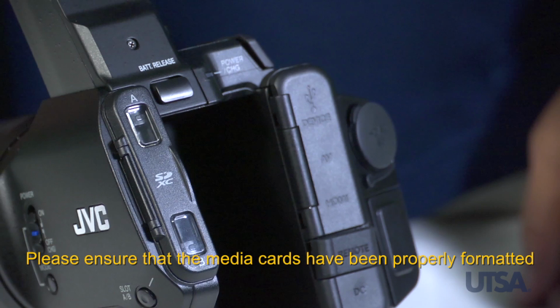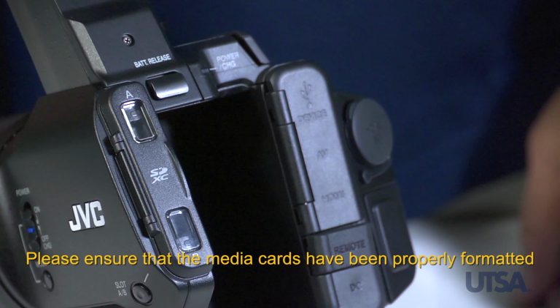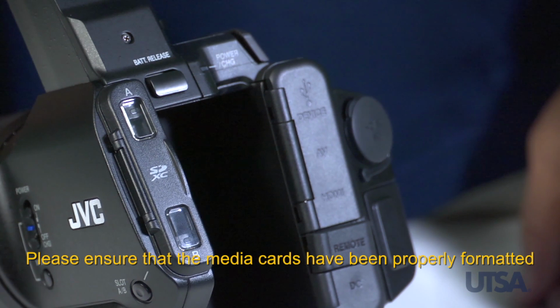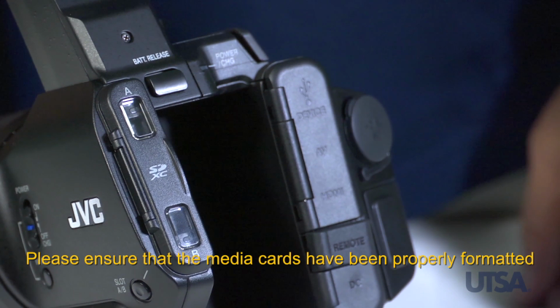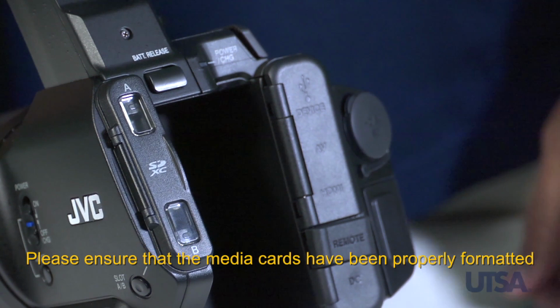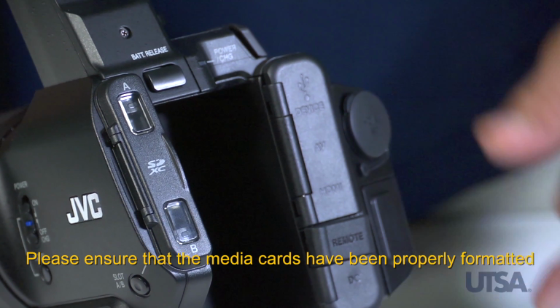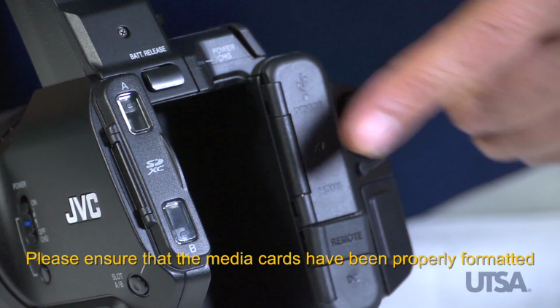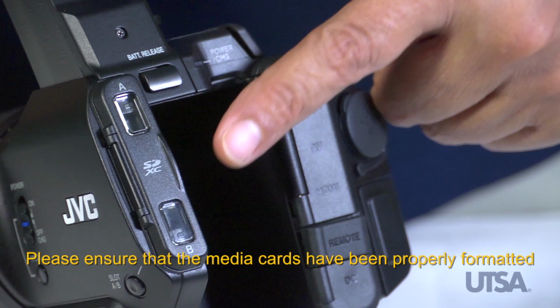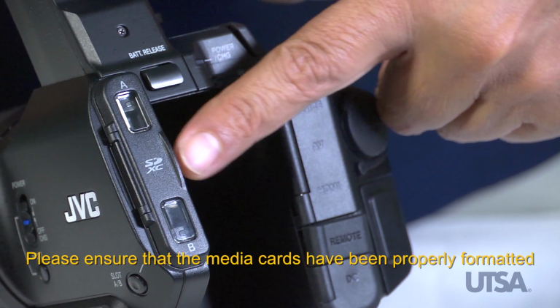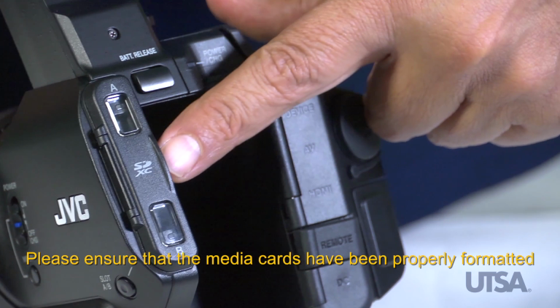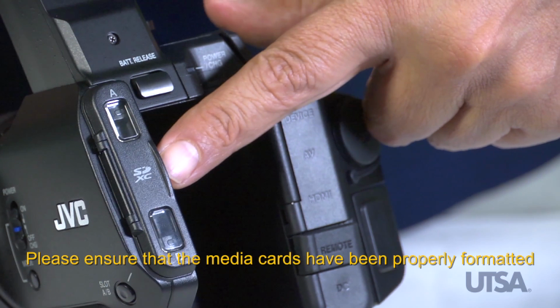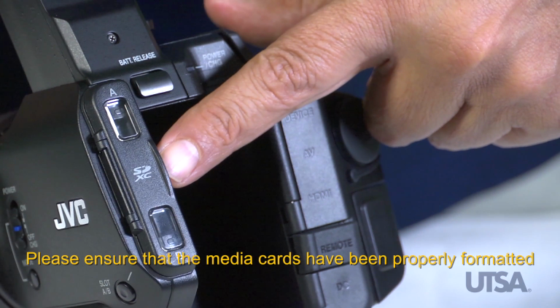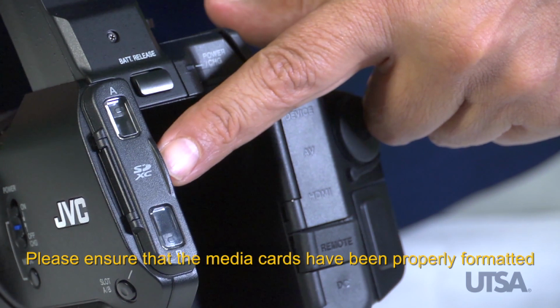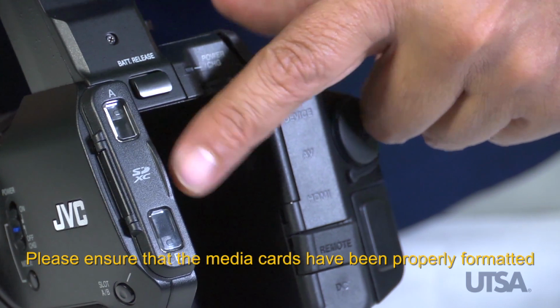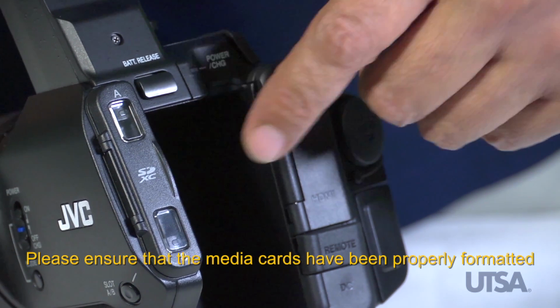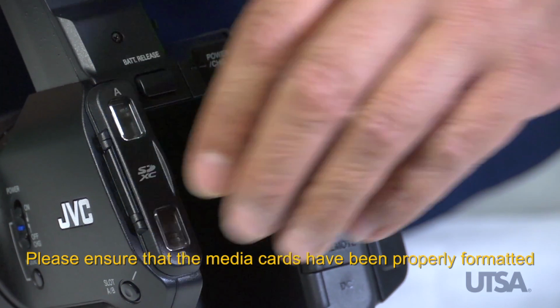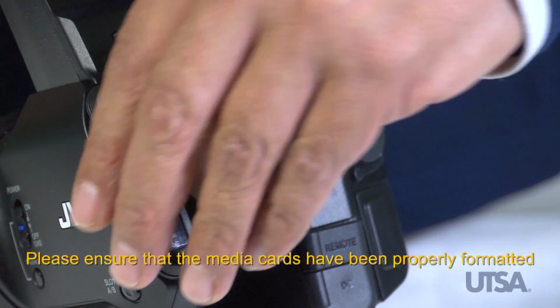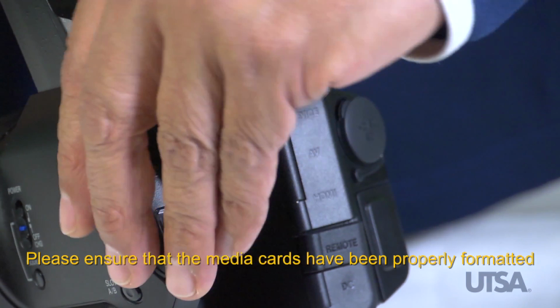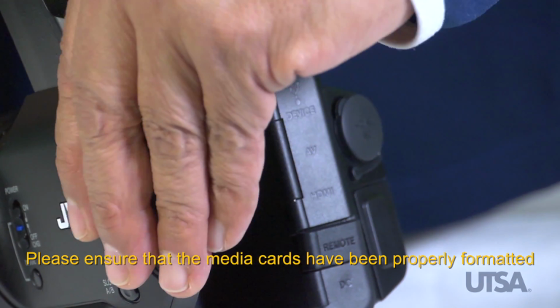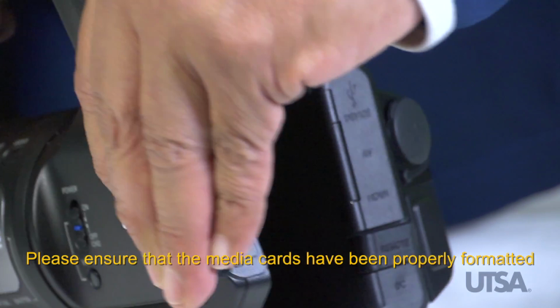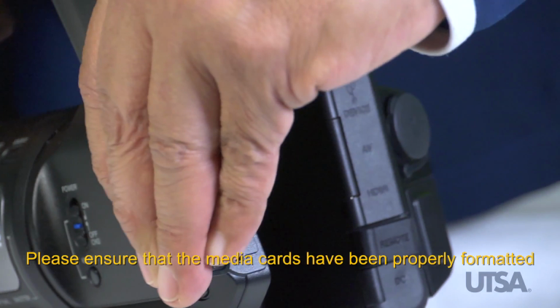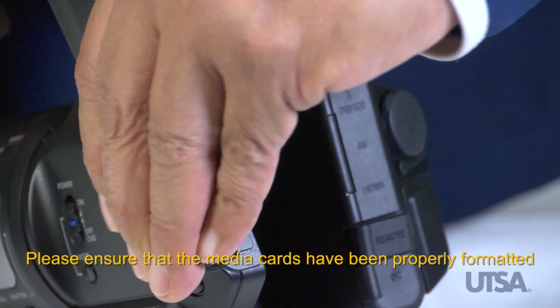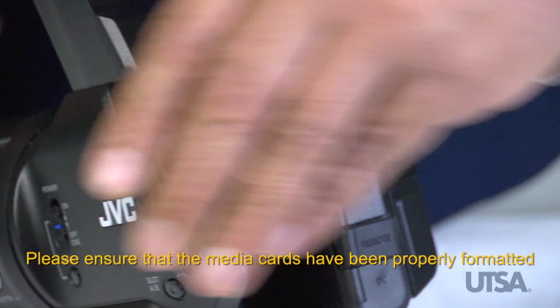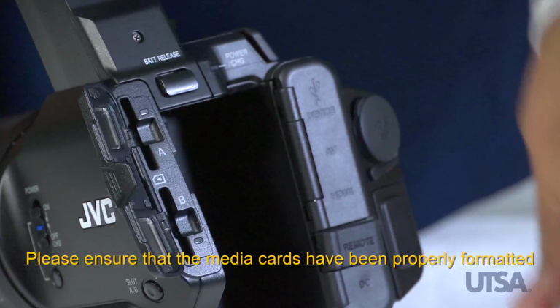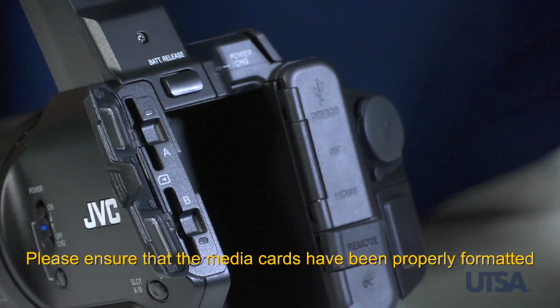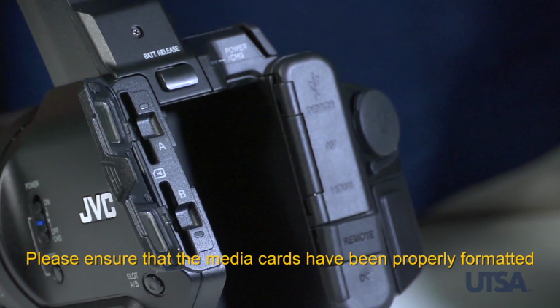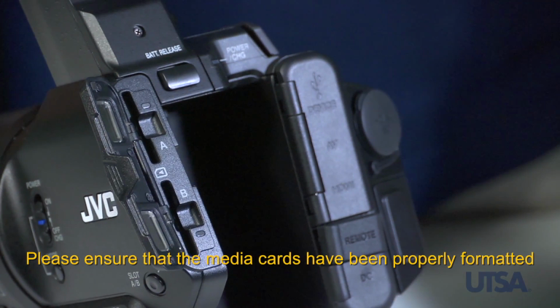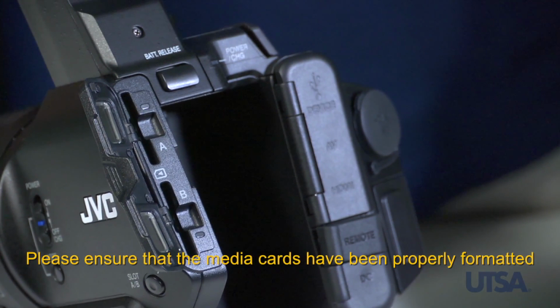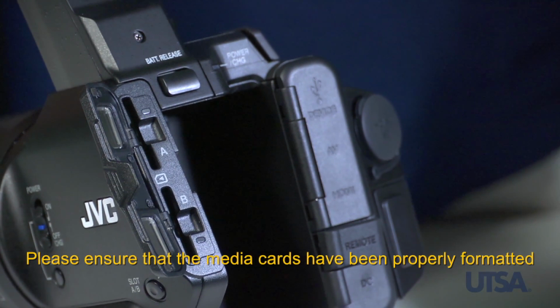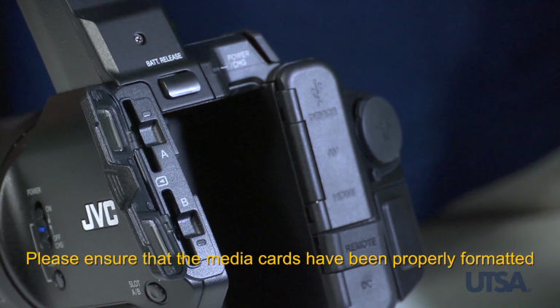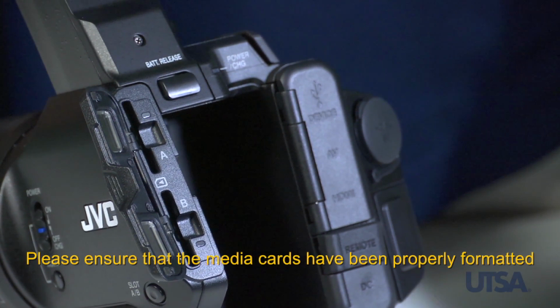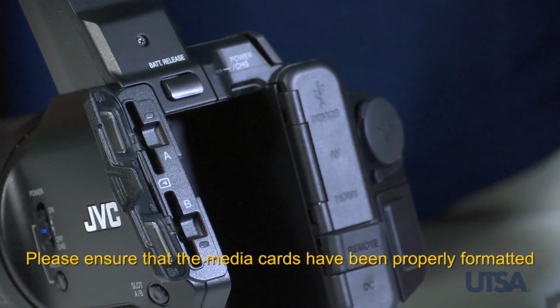Locate the media card slots and insert SD cards into the slot. Please ensure that the cards have been formatted for the camera.